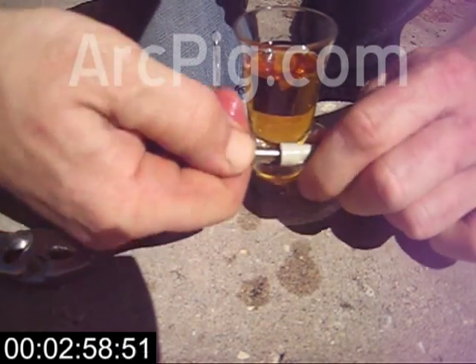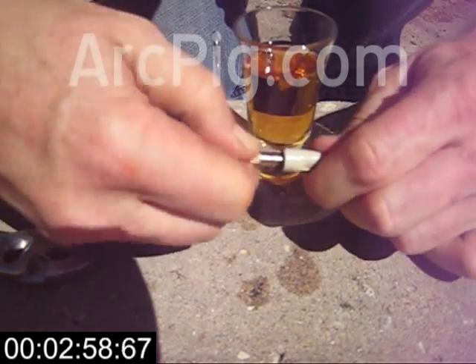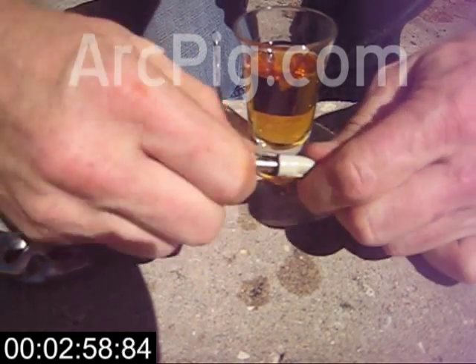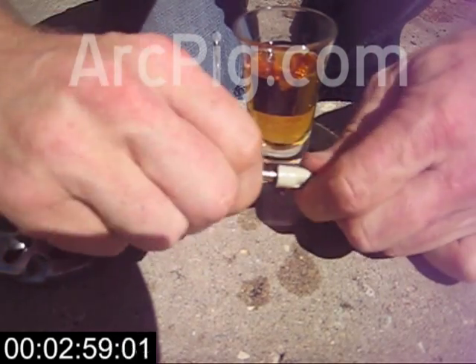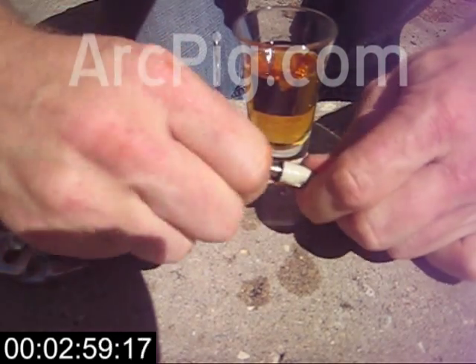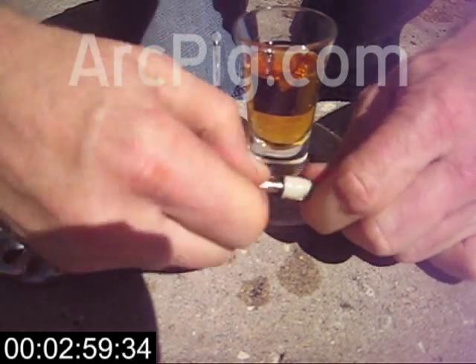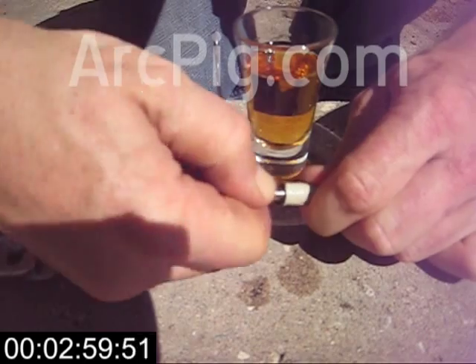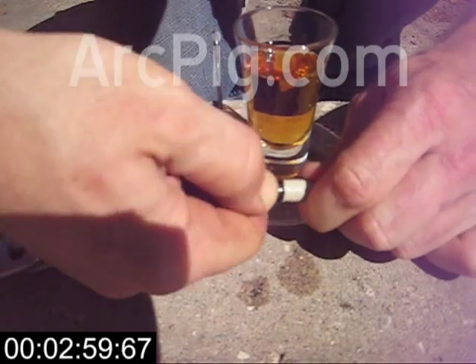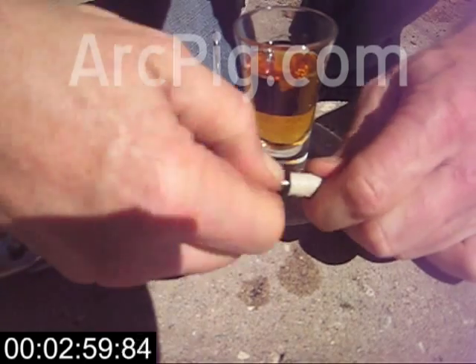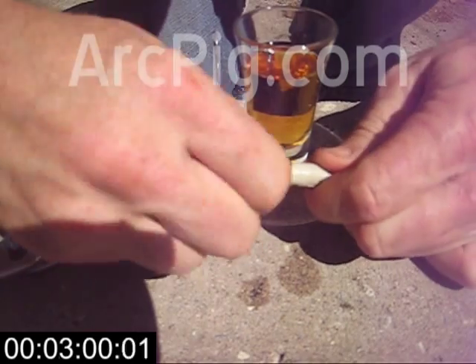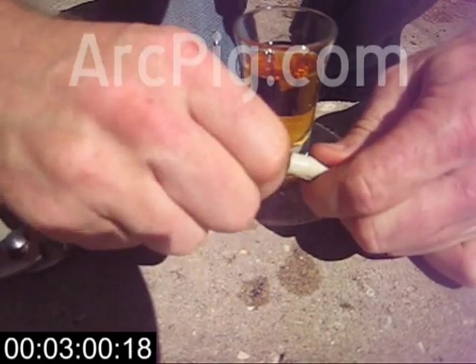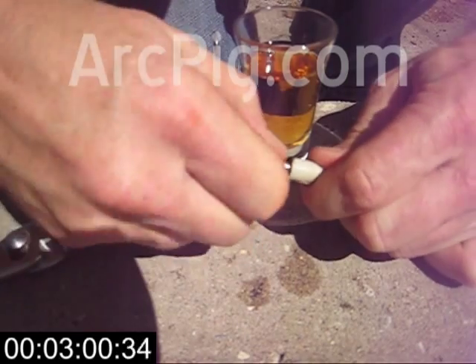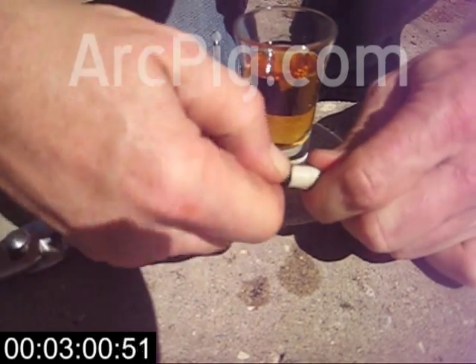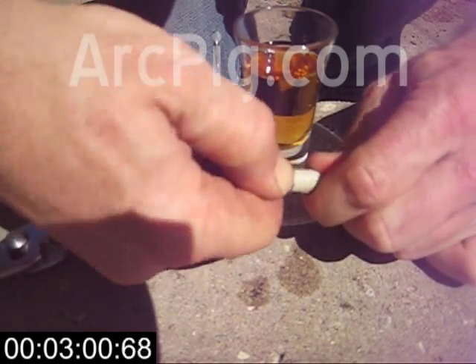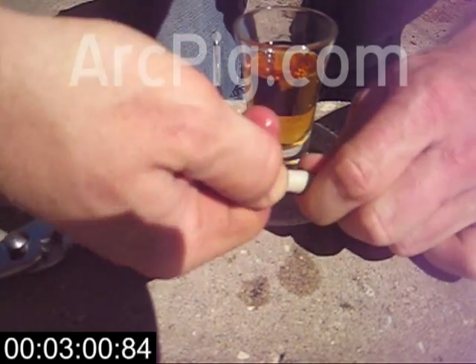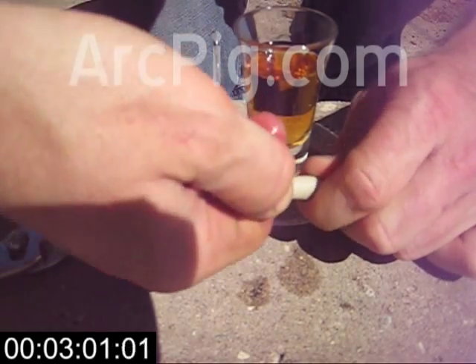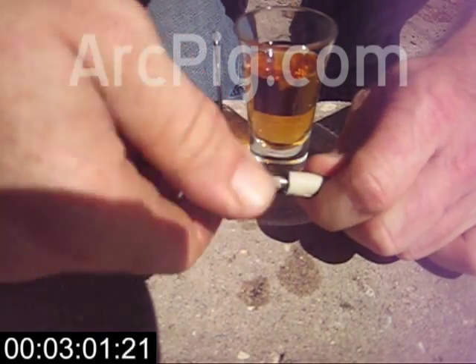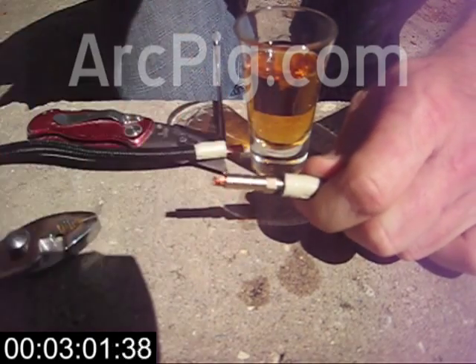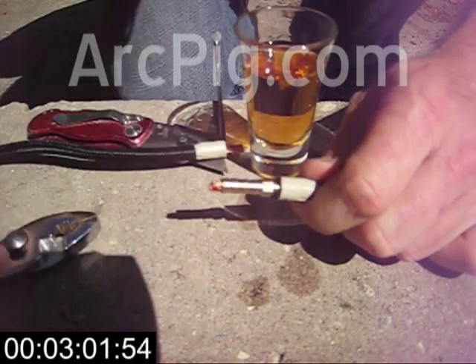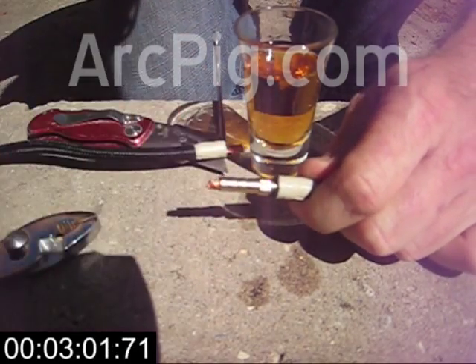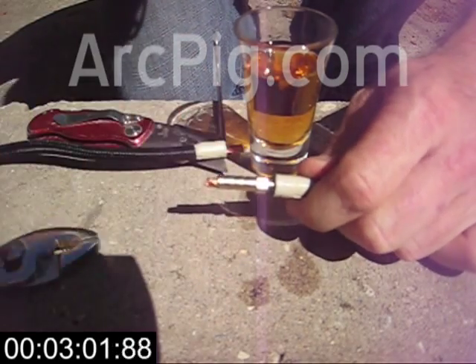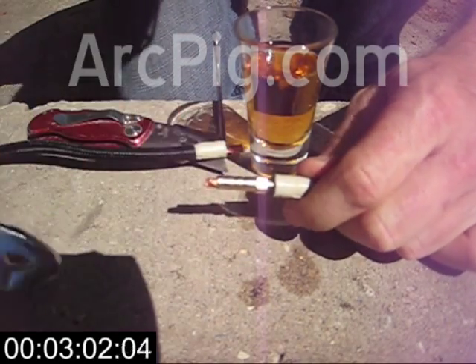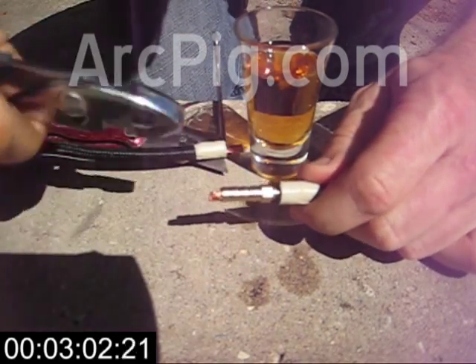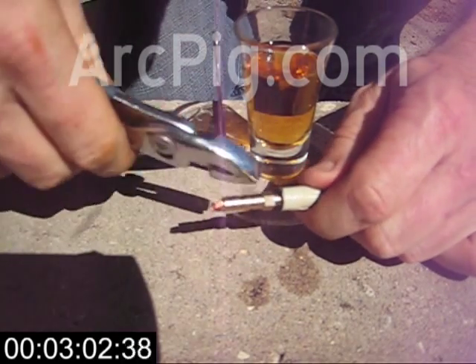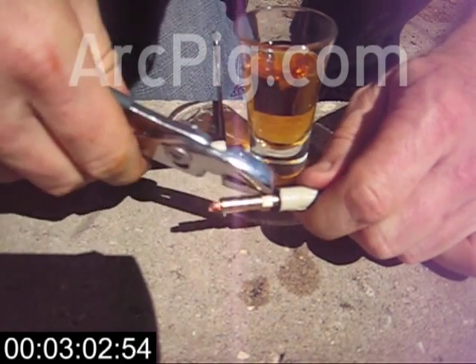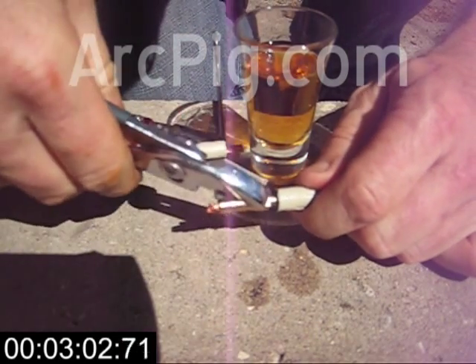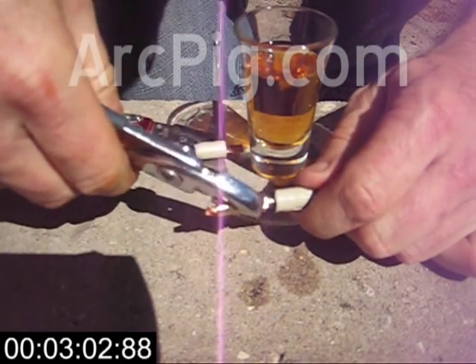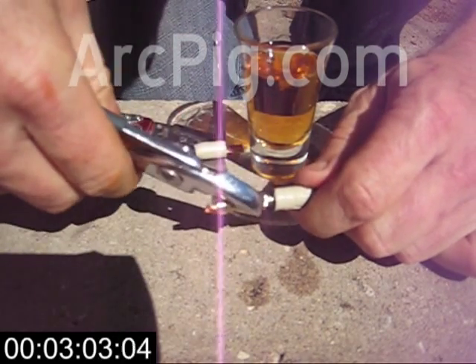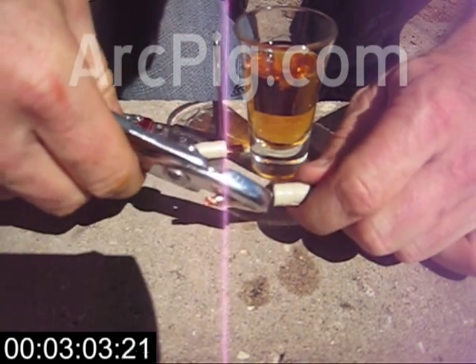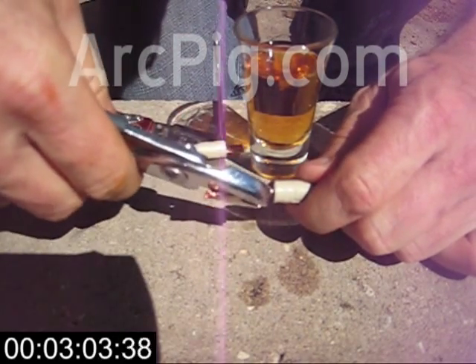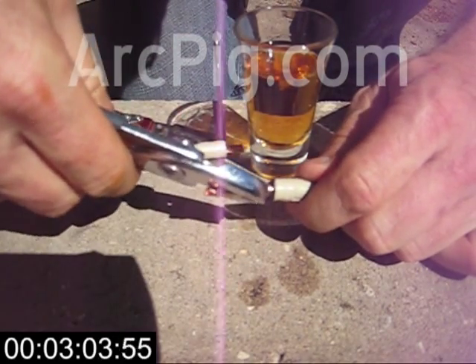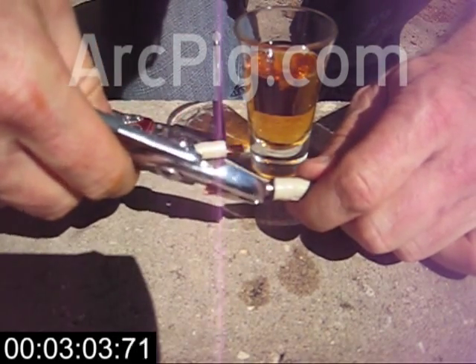But with that said, the barbed union you get at Home Depot will work. You don't have to buy ours.